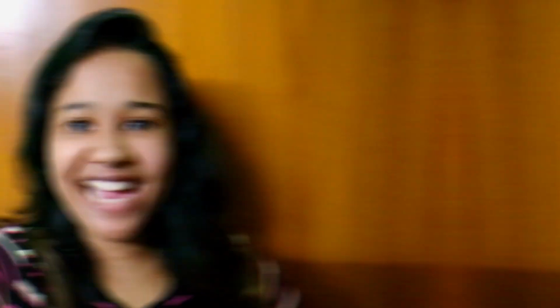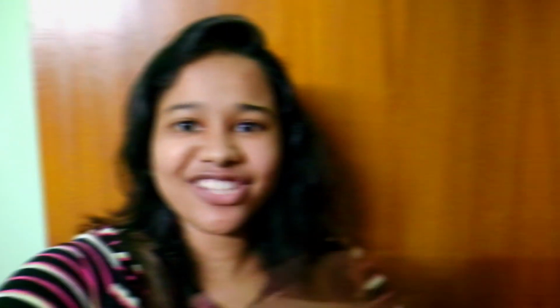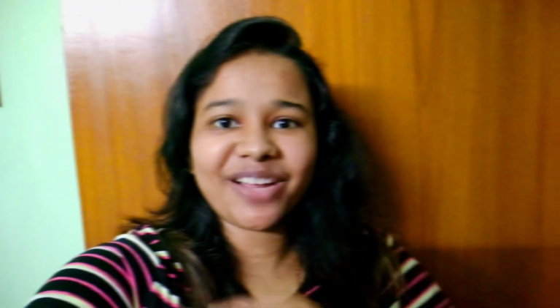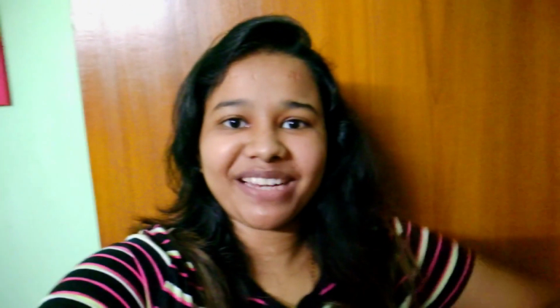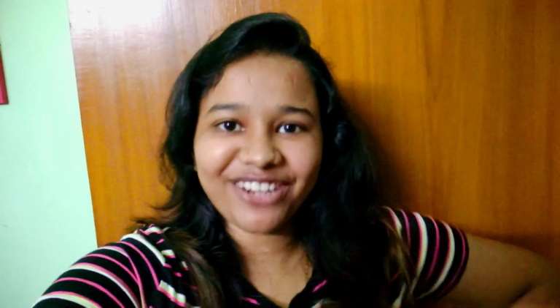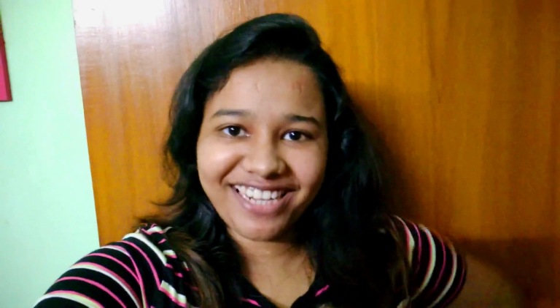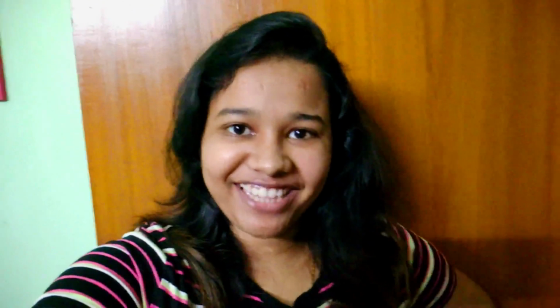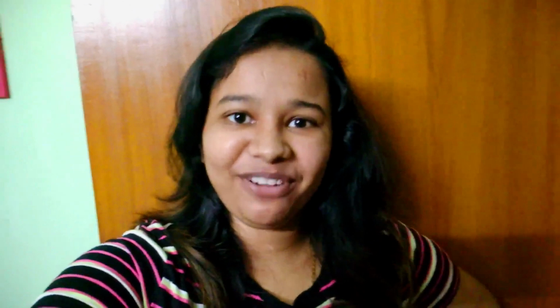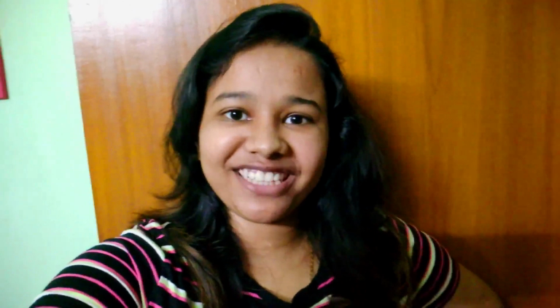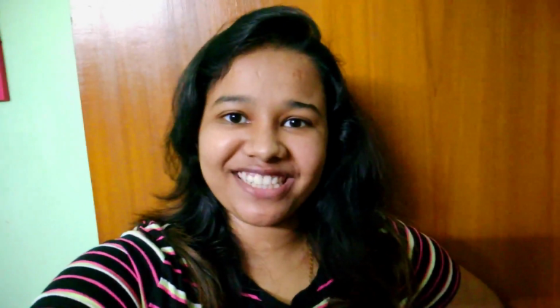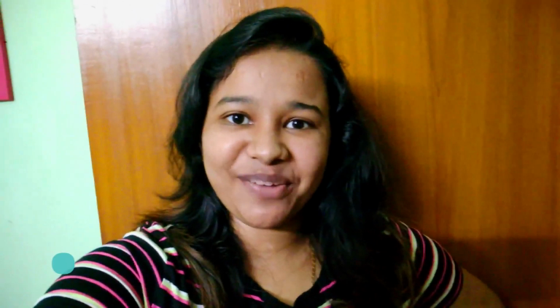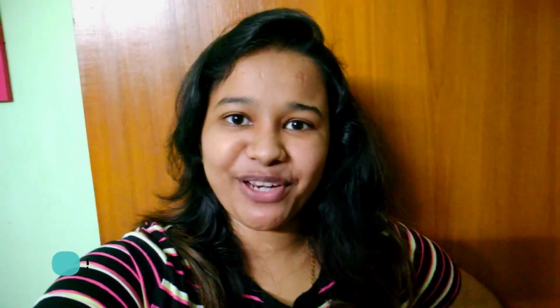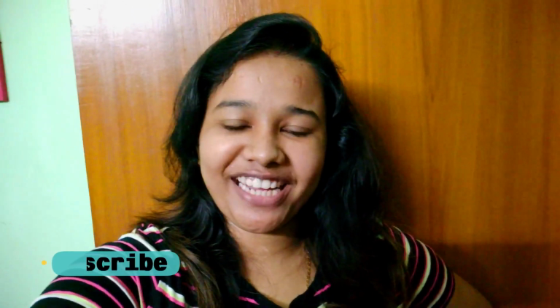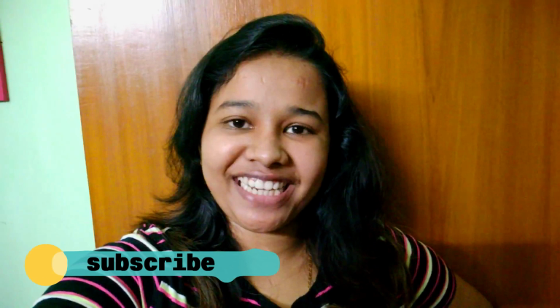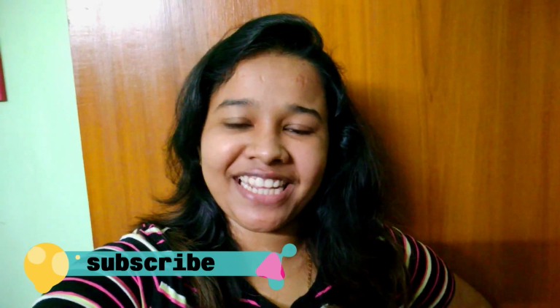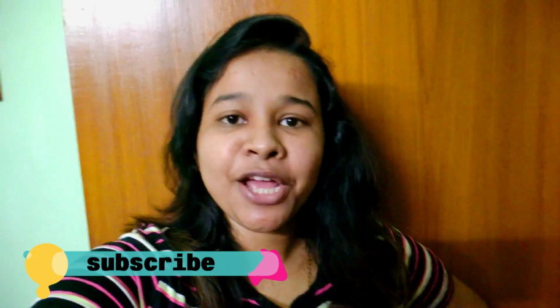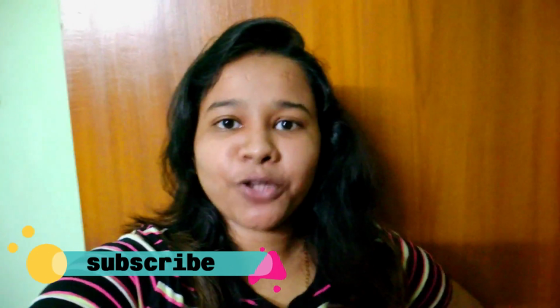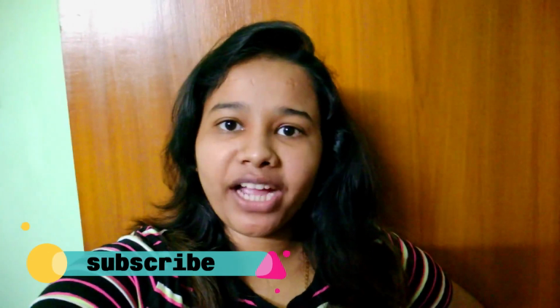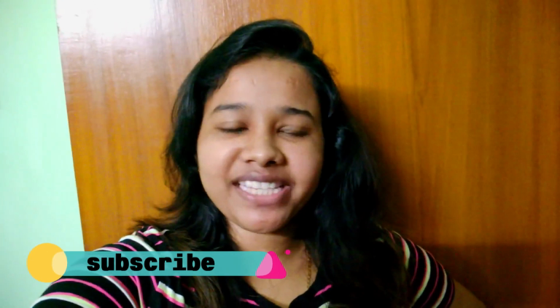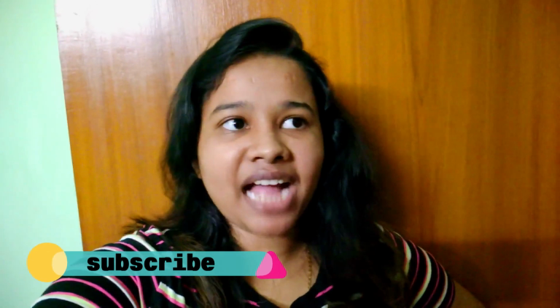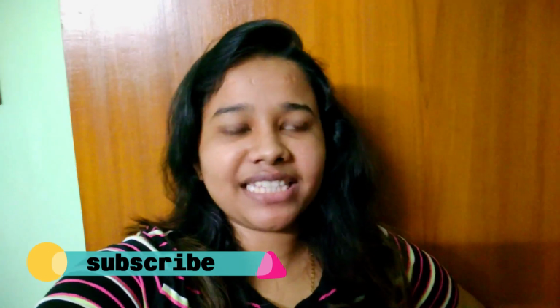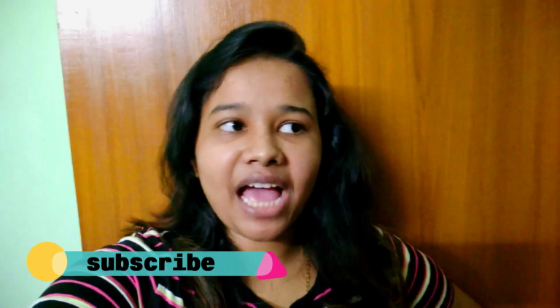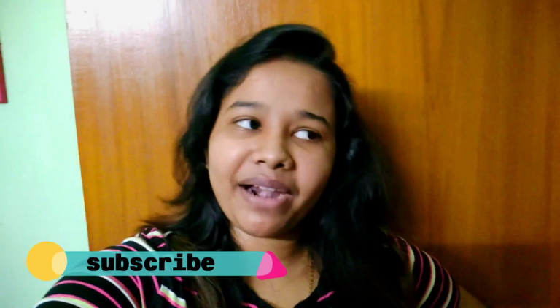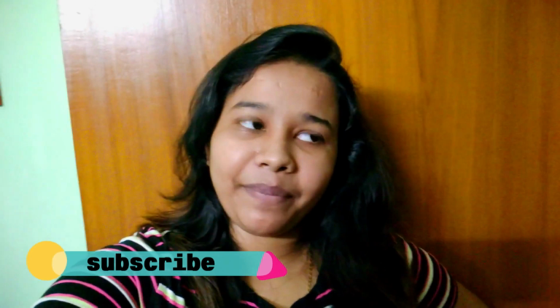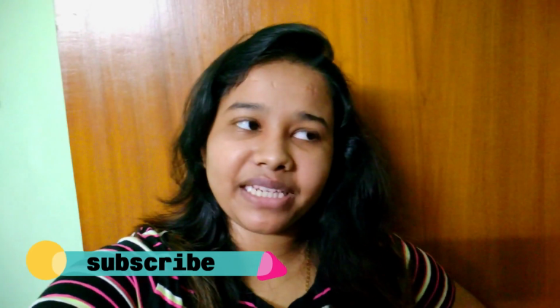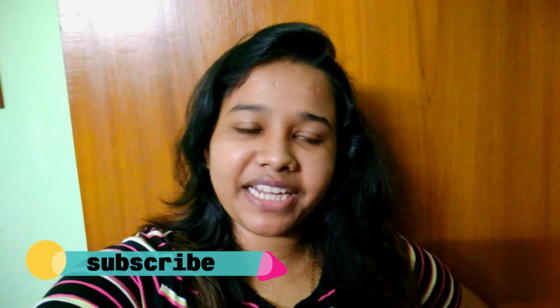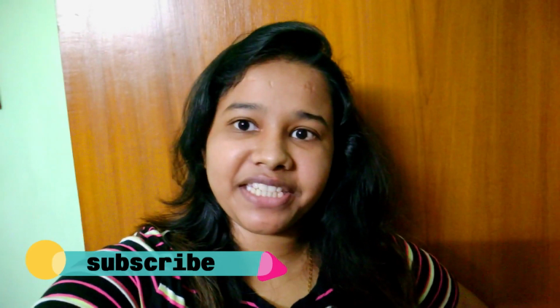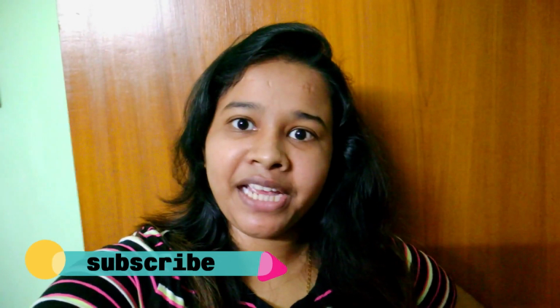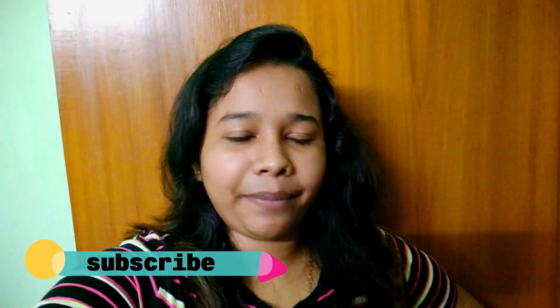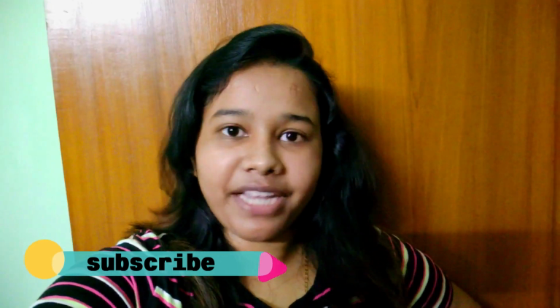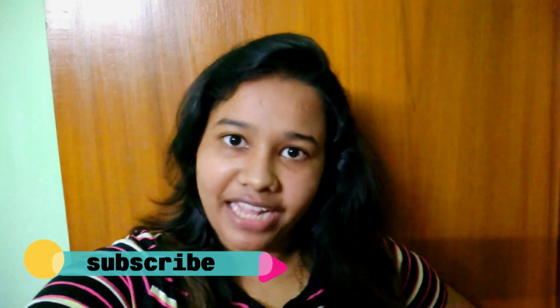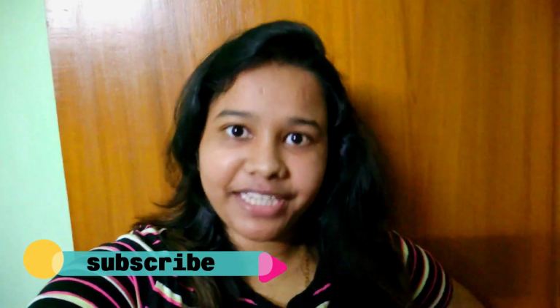Hey Guys! Welcome back to another vlog! This is your Miyagaal Jani. So Guys, today I am going to make the recipe of my family.